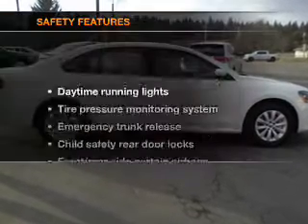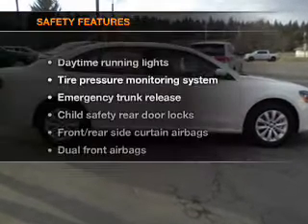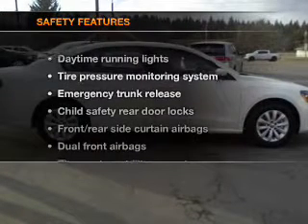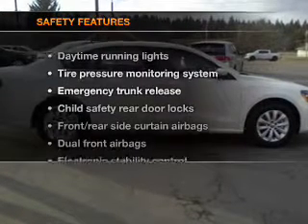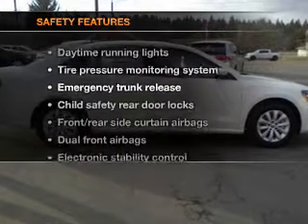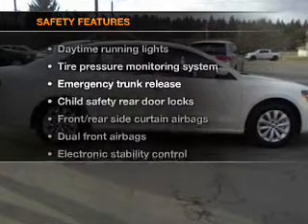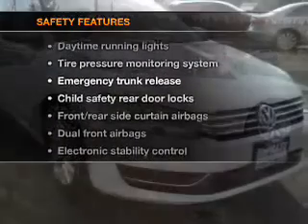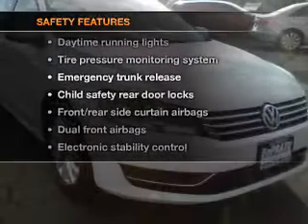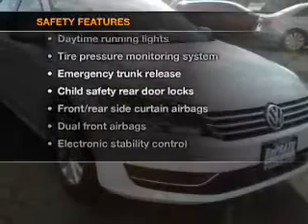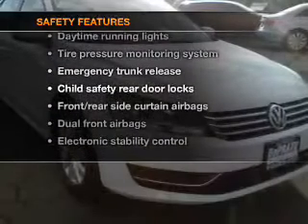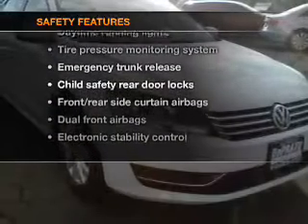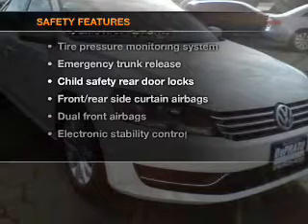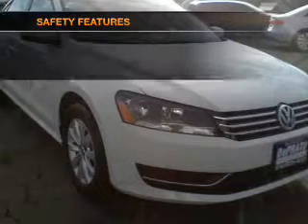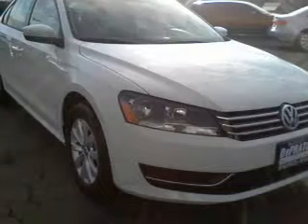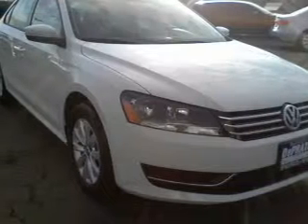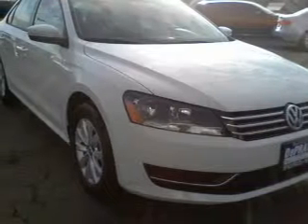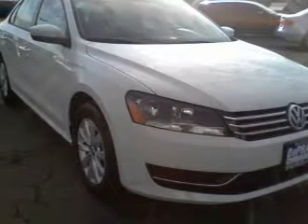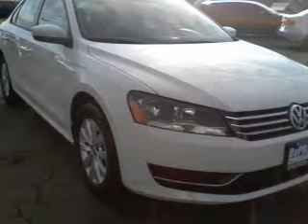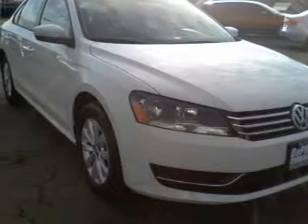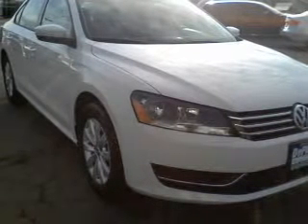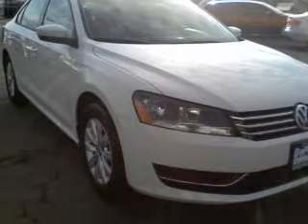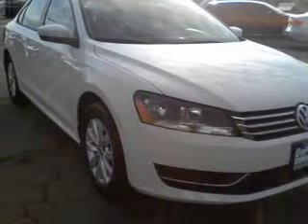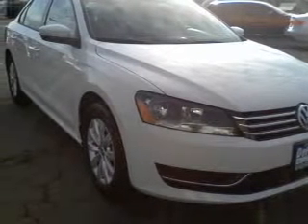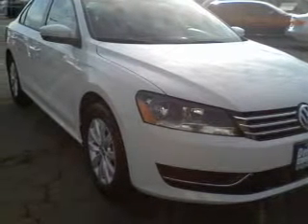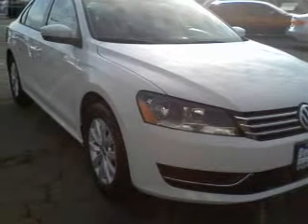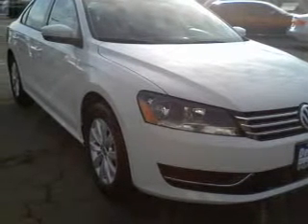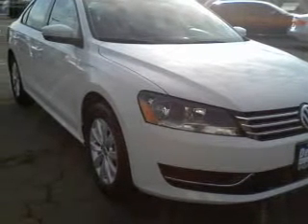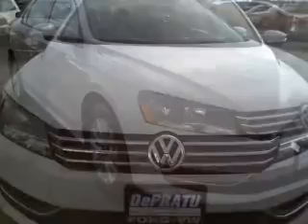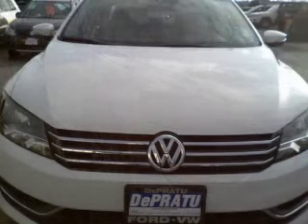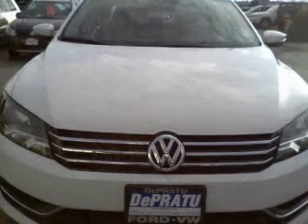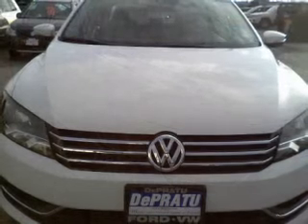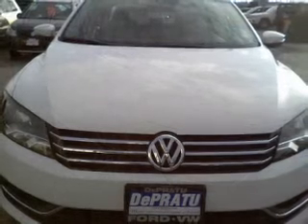And for your peace of mind, the following safety equipment is included: stability control, daytime running lights, and low tire pressure warning.